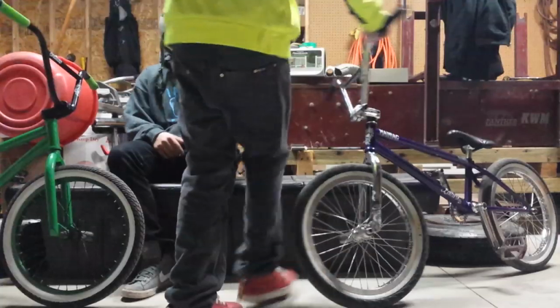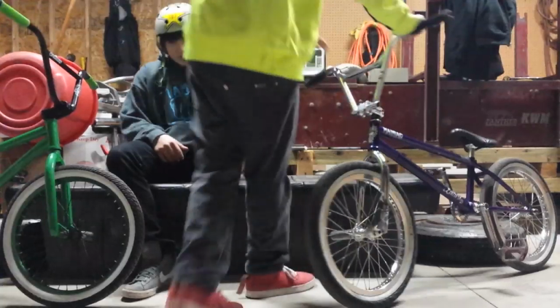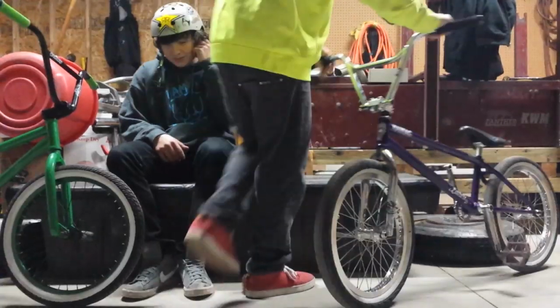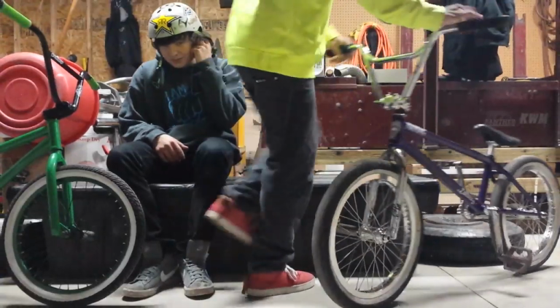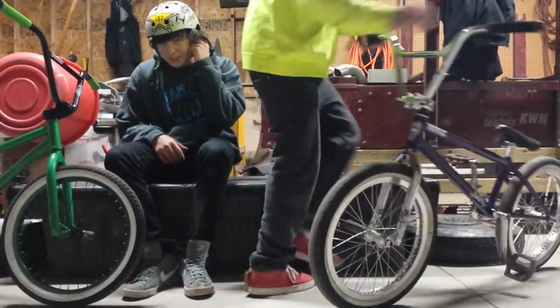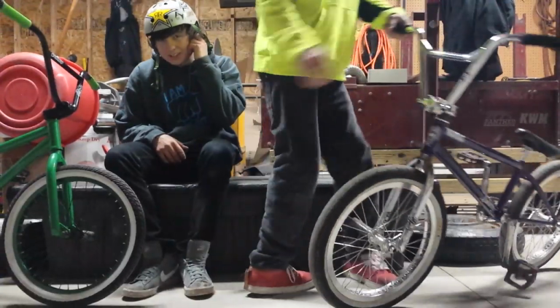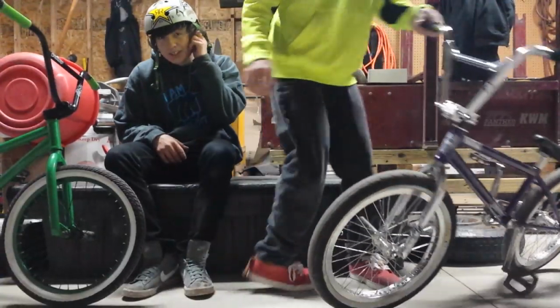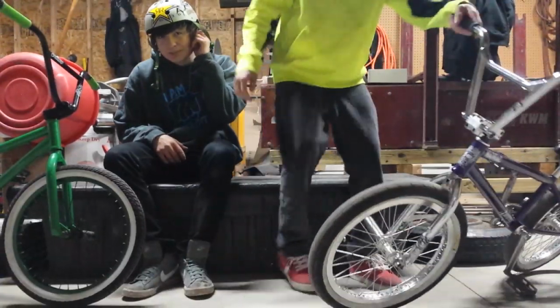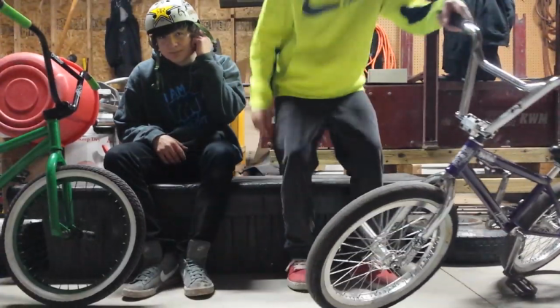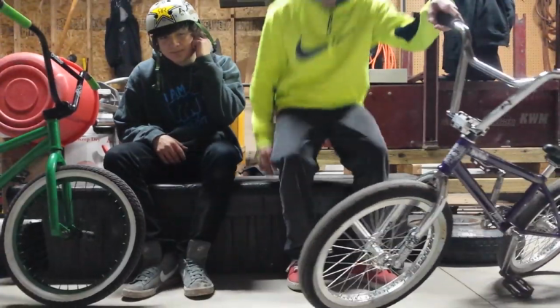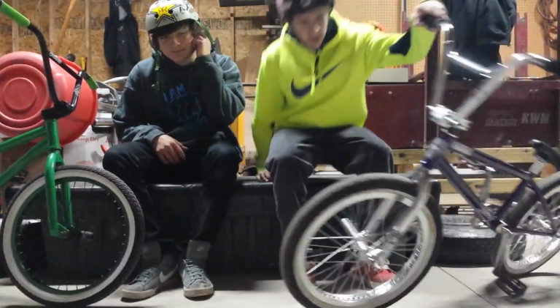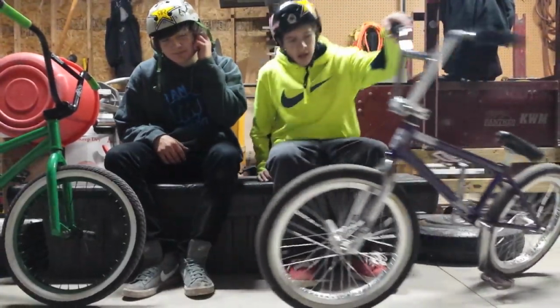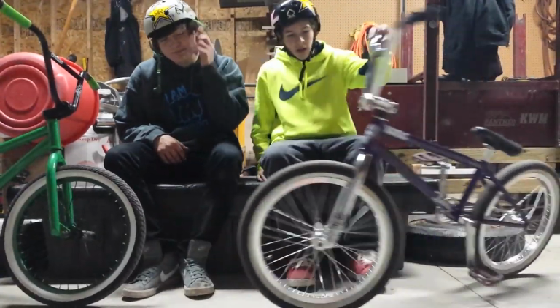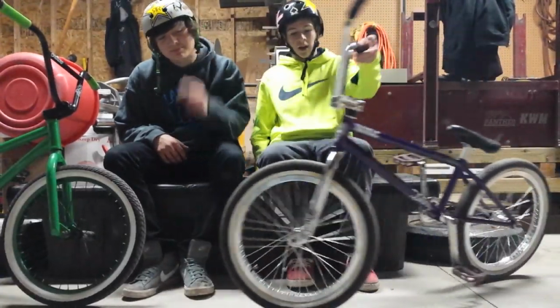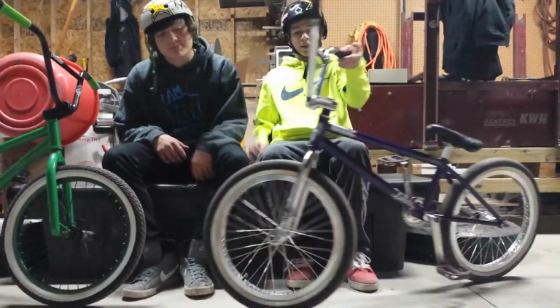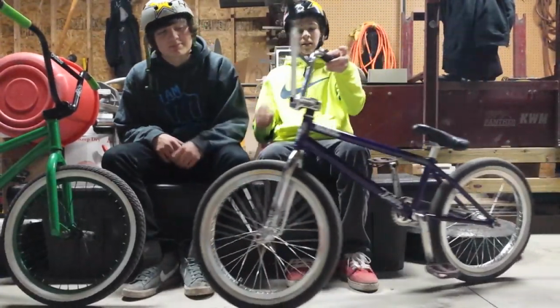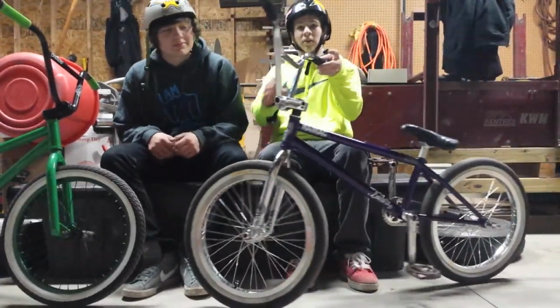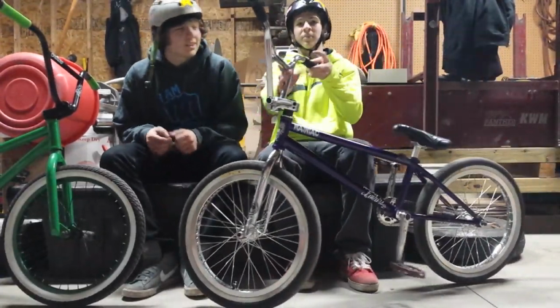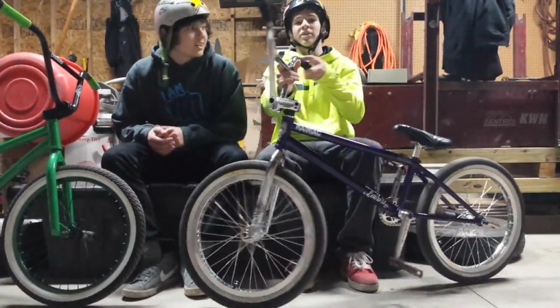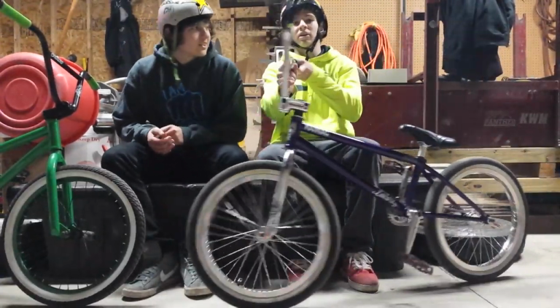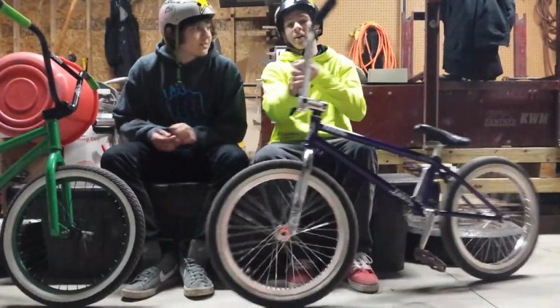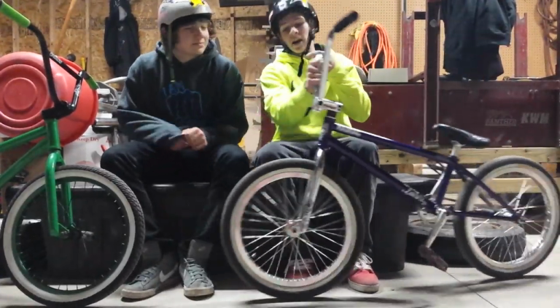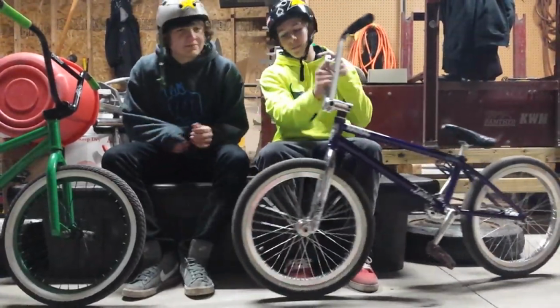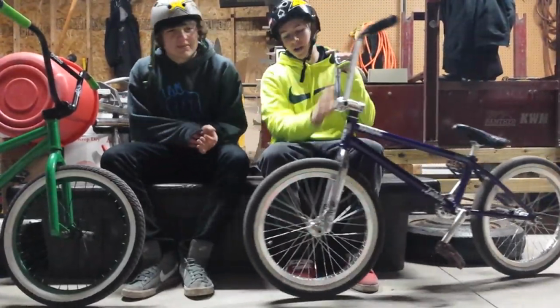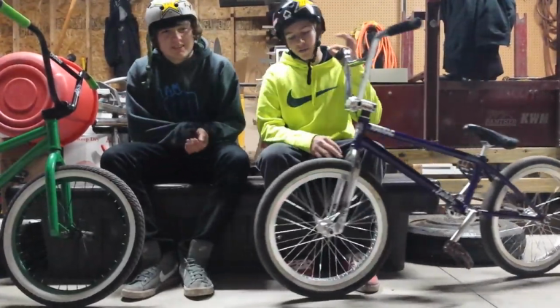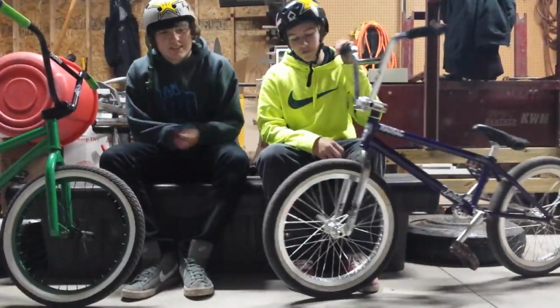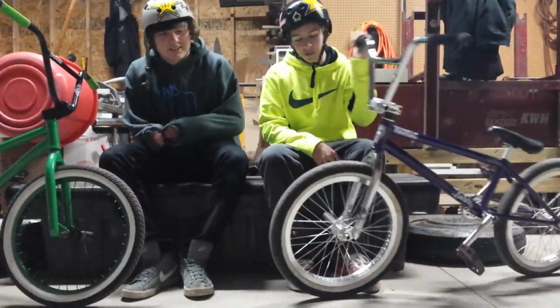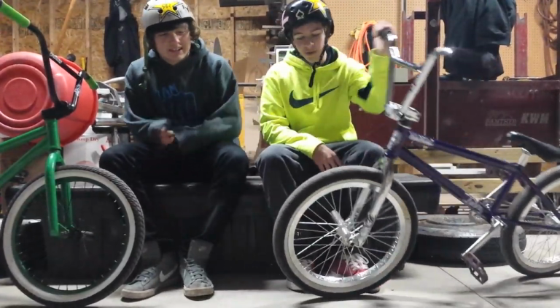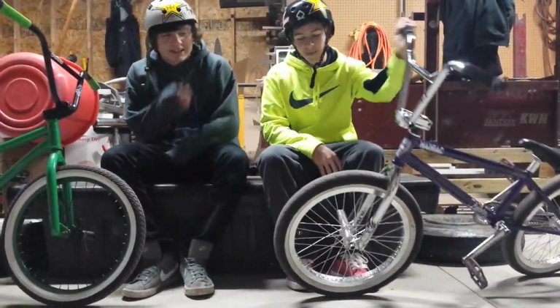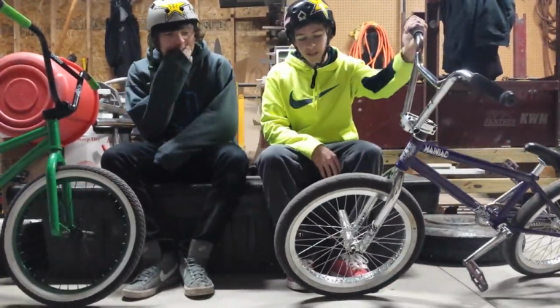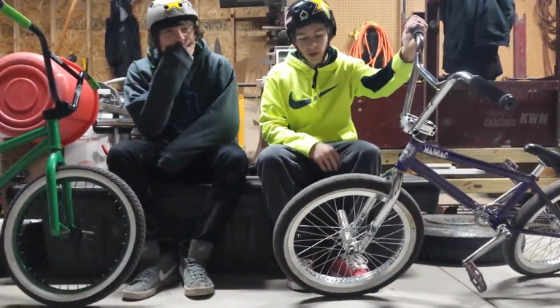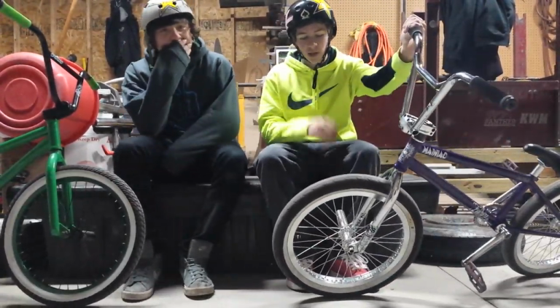Hey guys! What's up? Today we're going to be talking about how to pick out your first BMX bike.